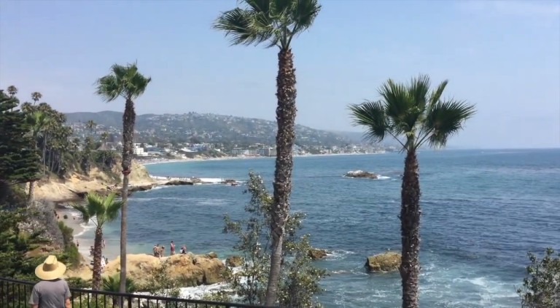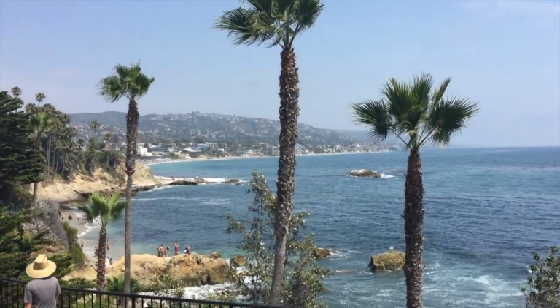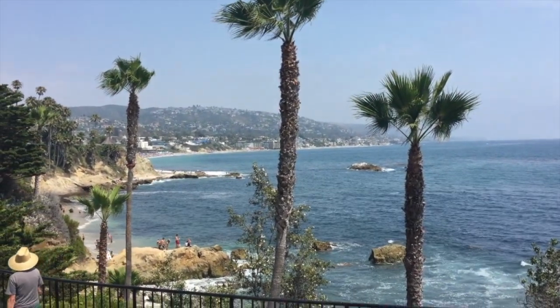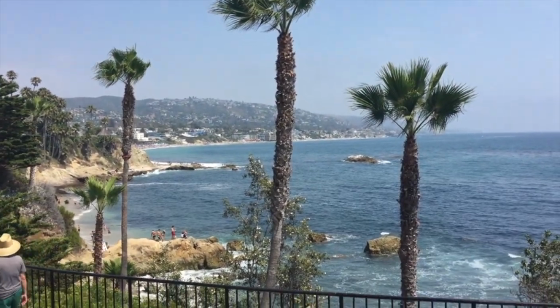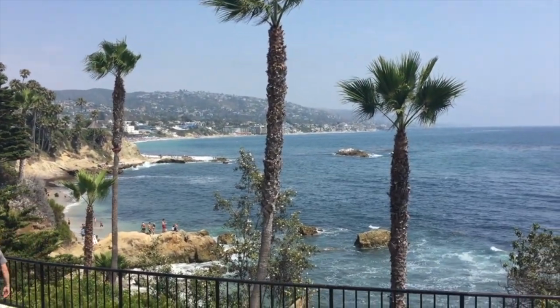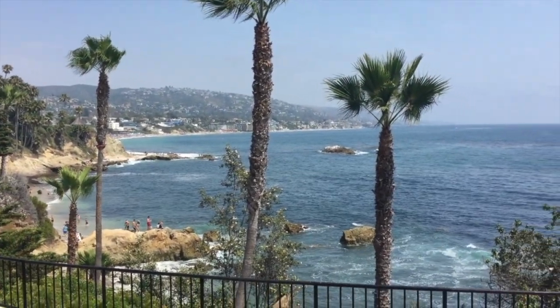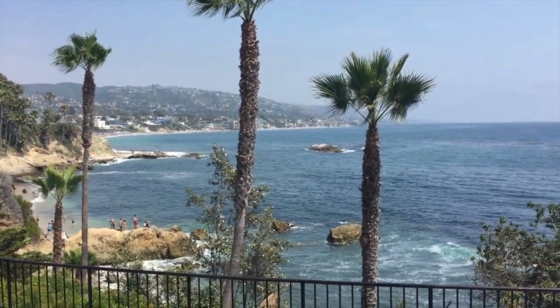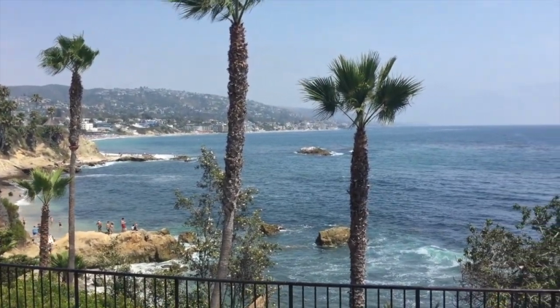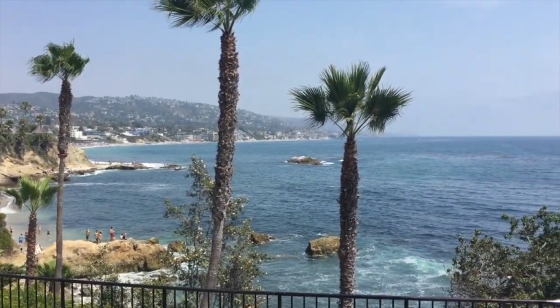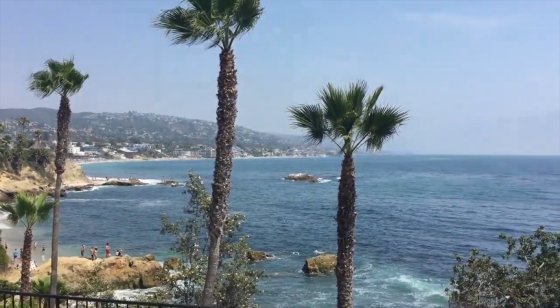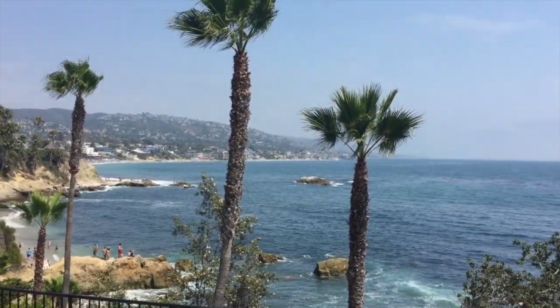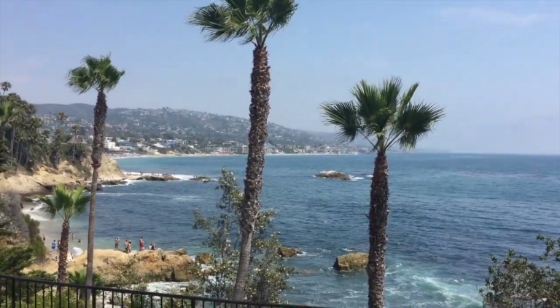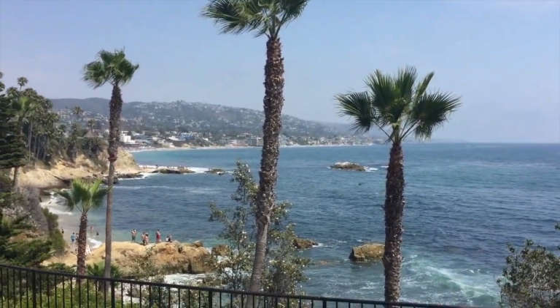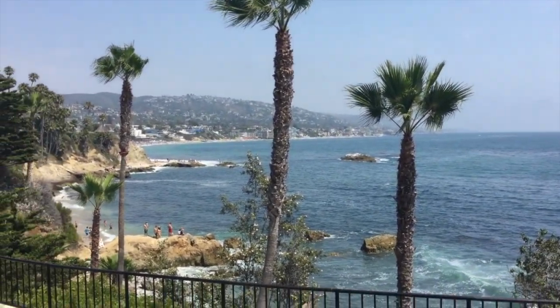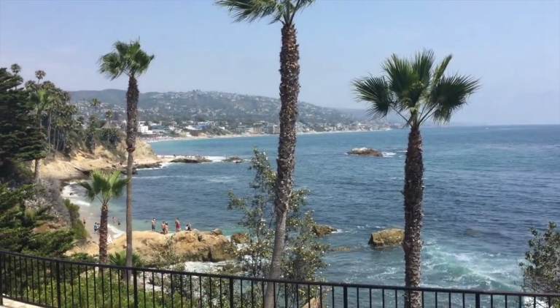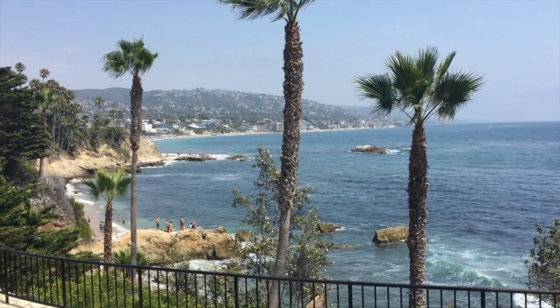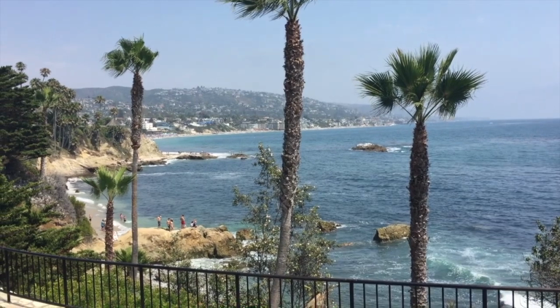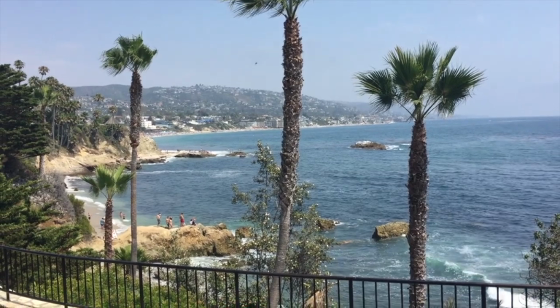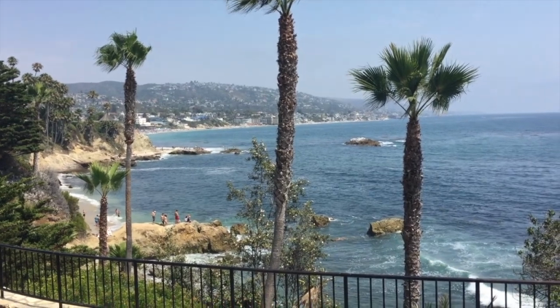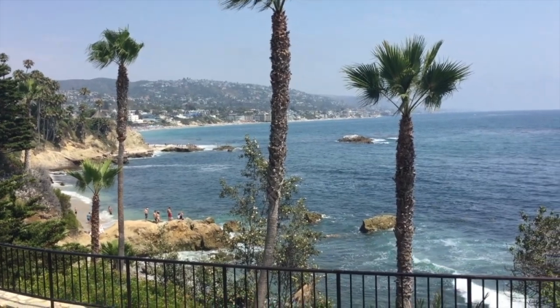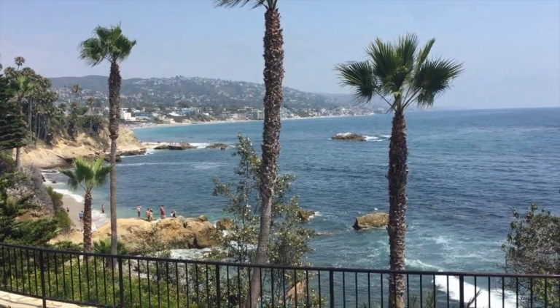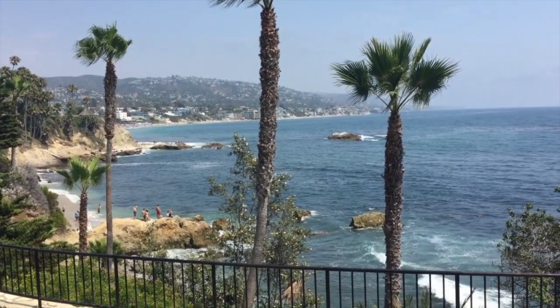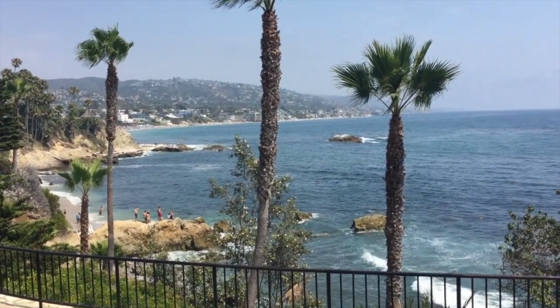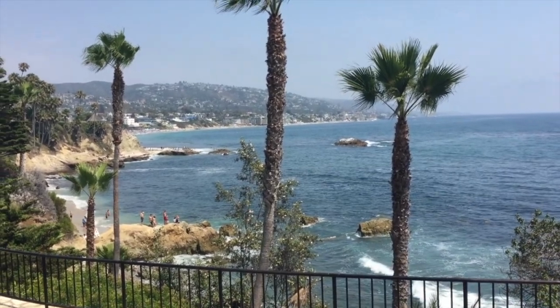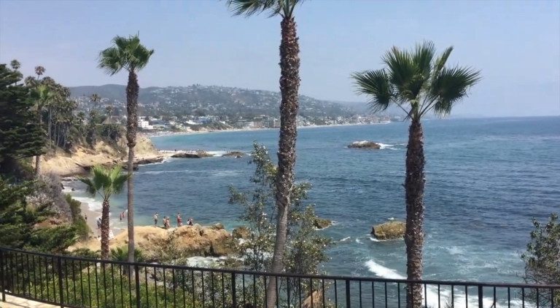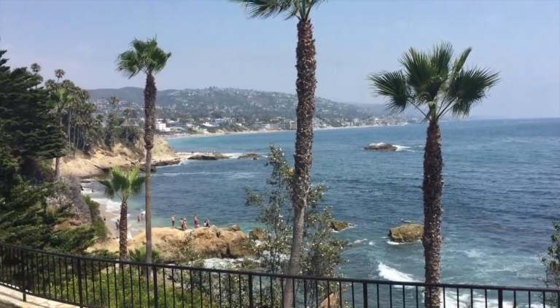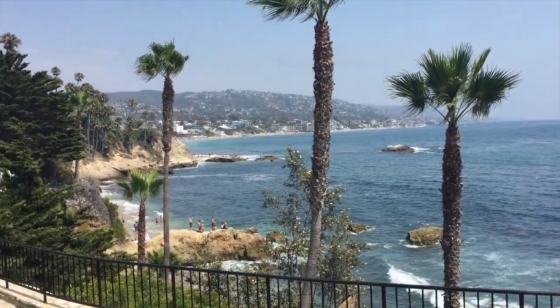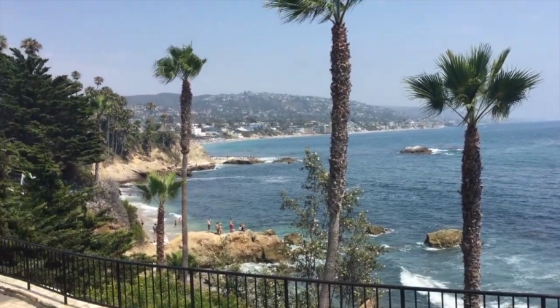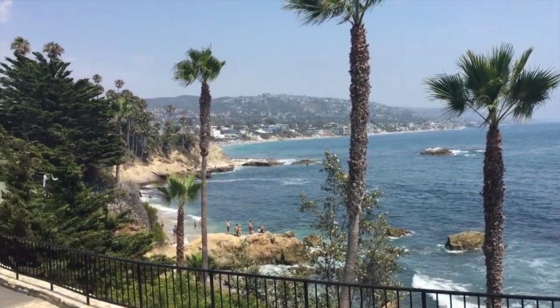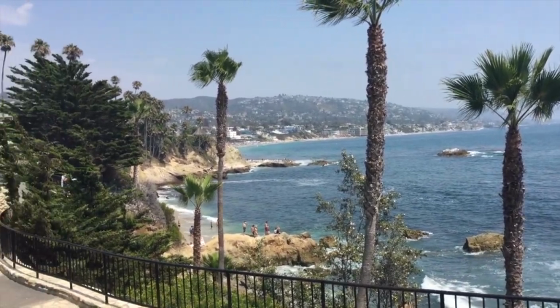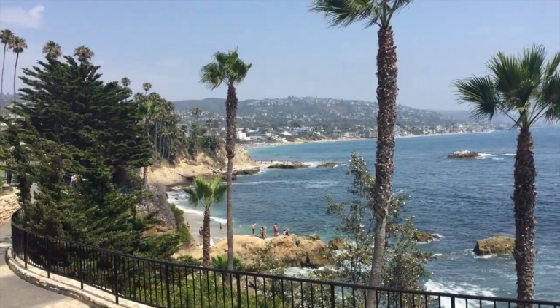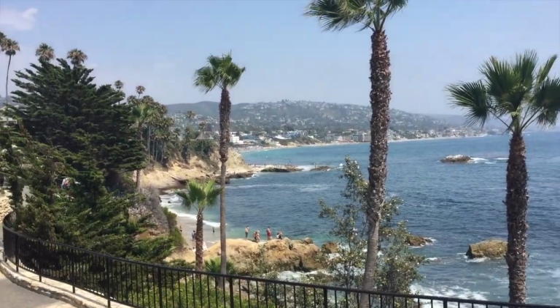Hi guys, welcome to another vlog. I'm in Laguna Beach today and it is absolutely beautiful. Look at this view.